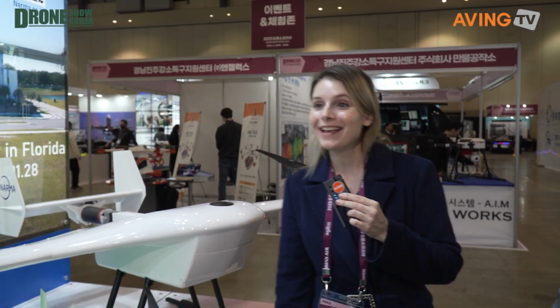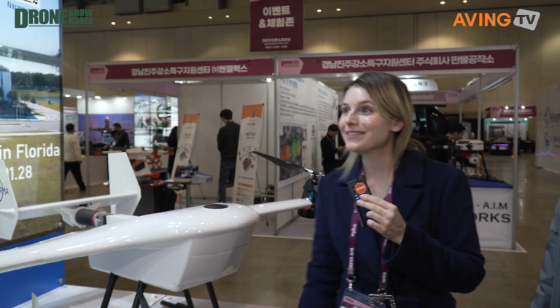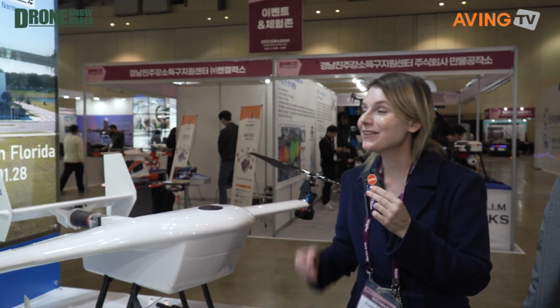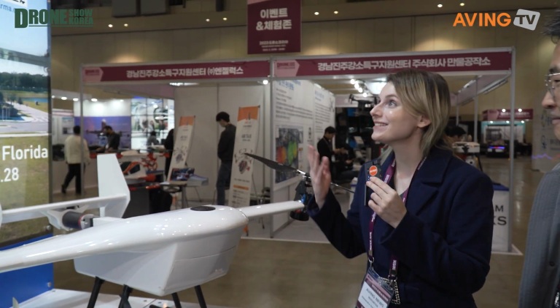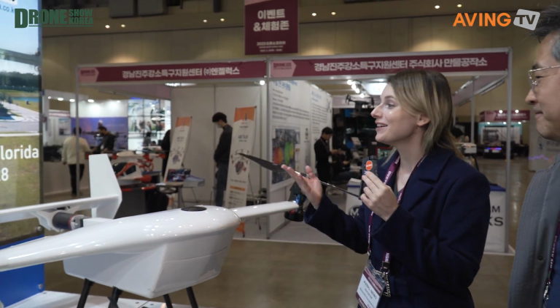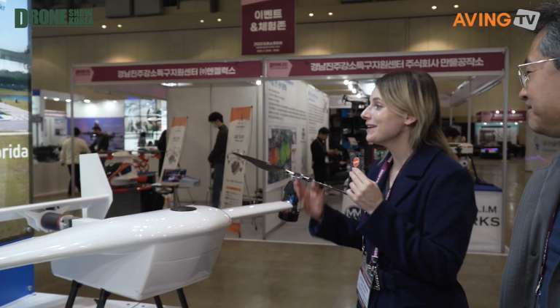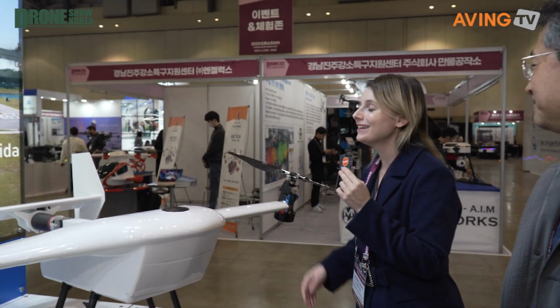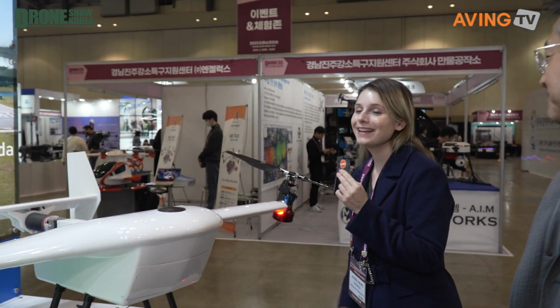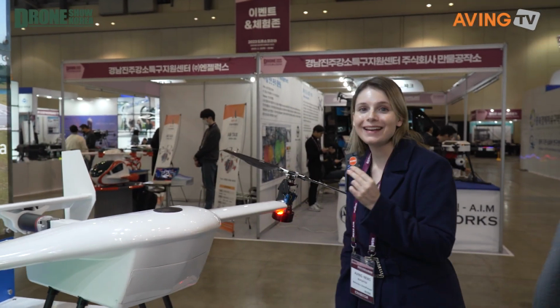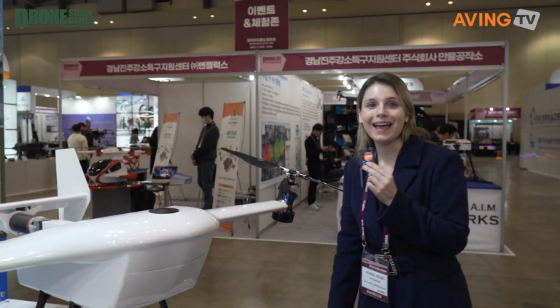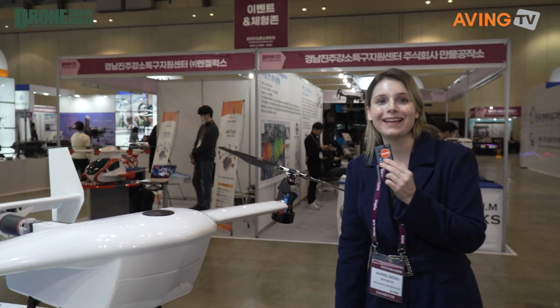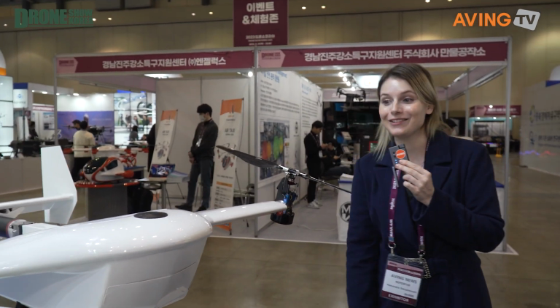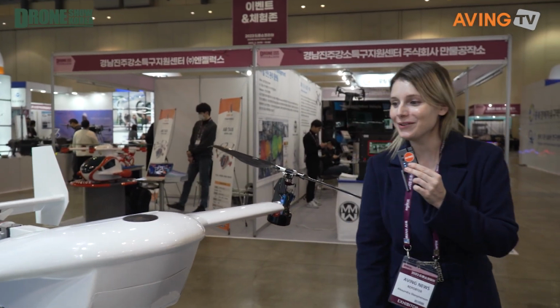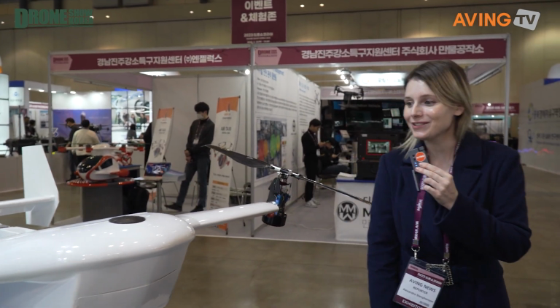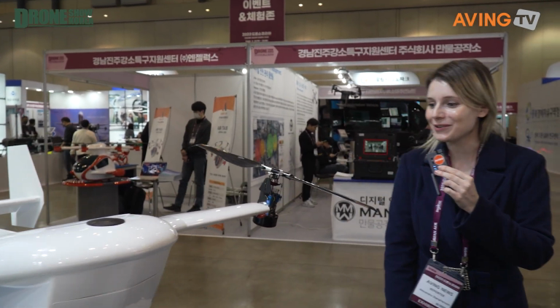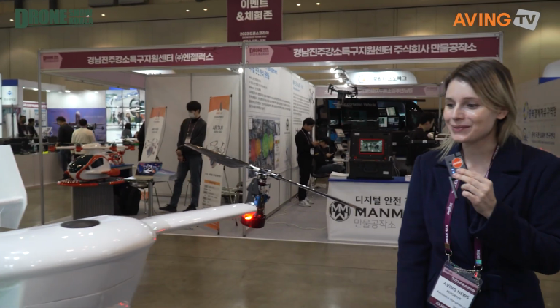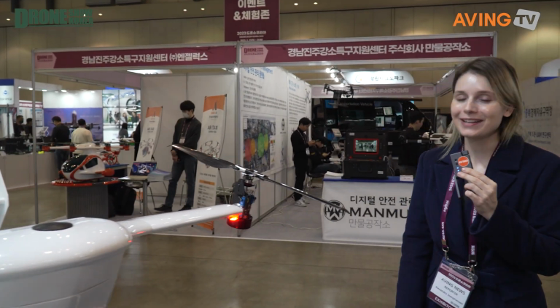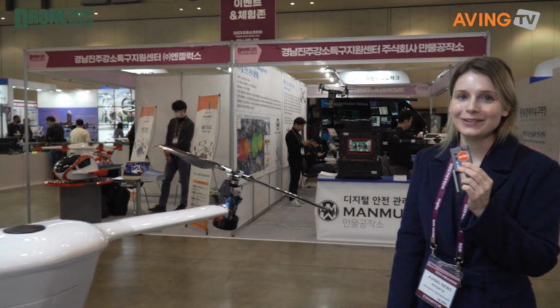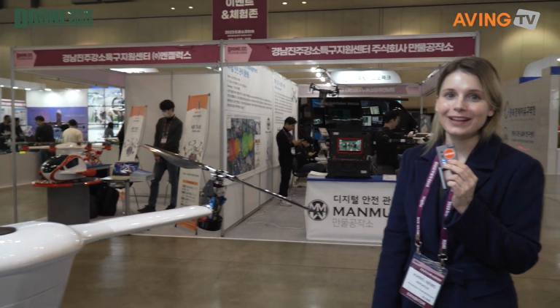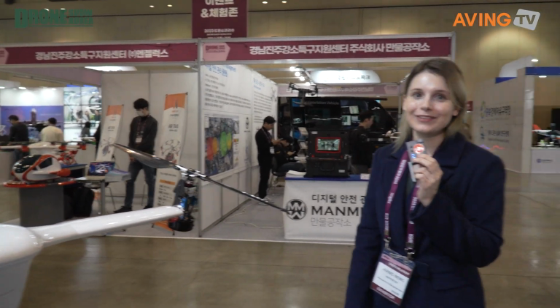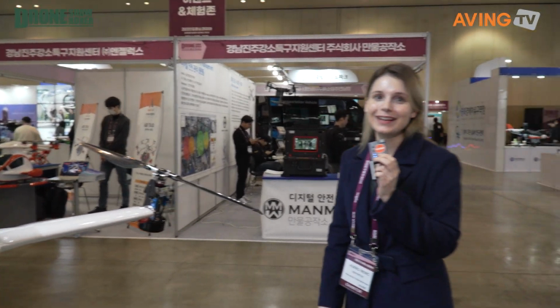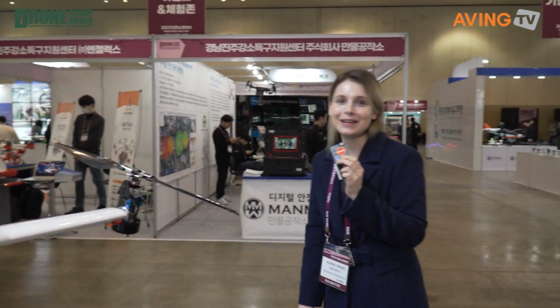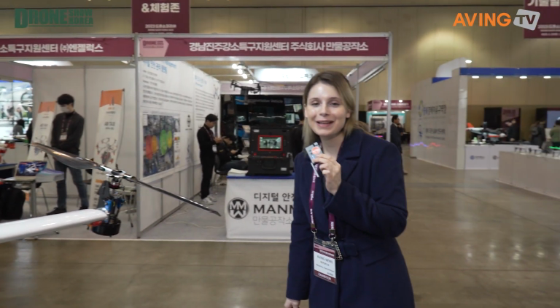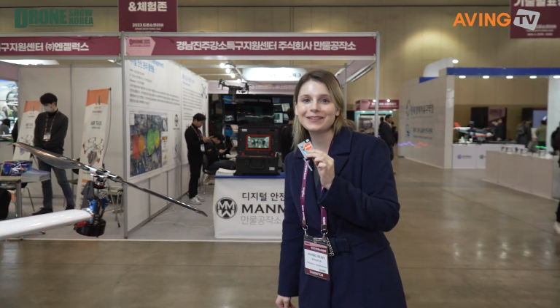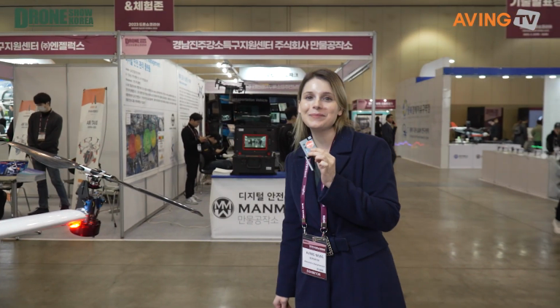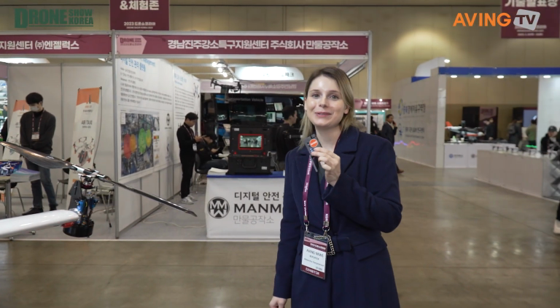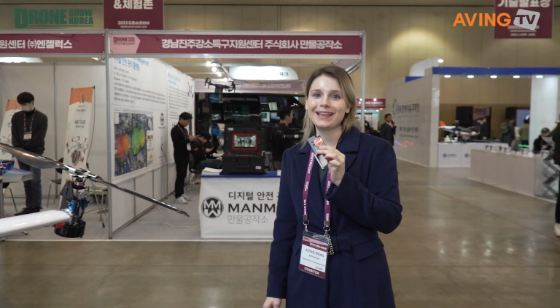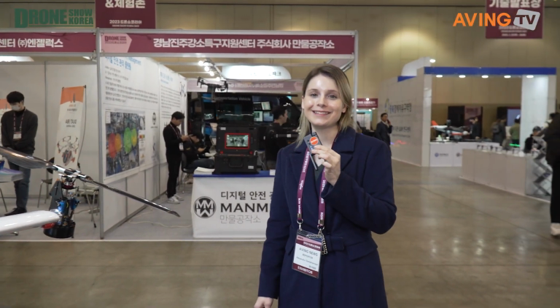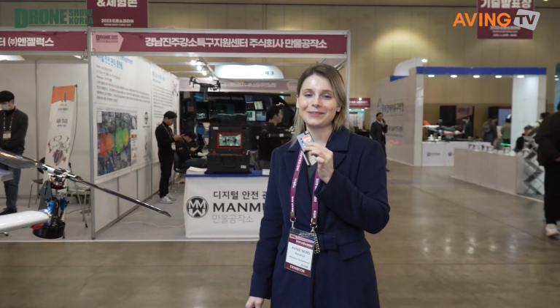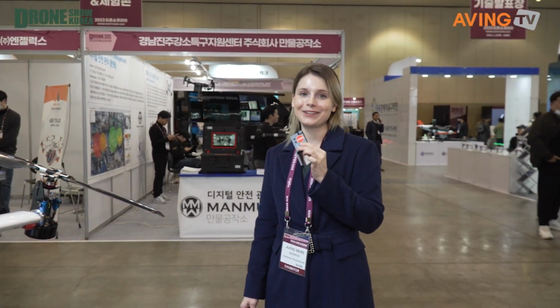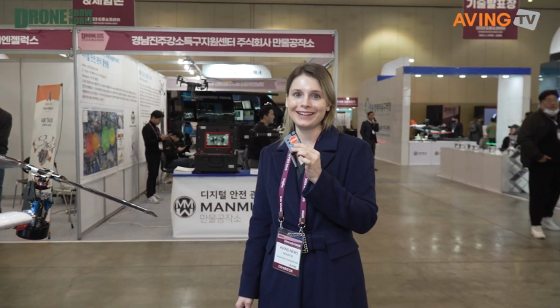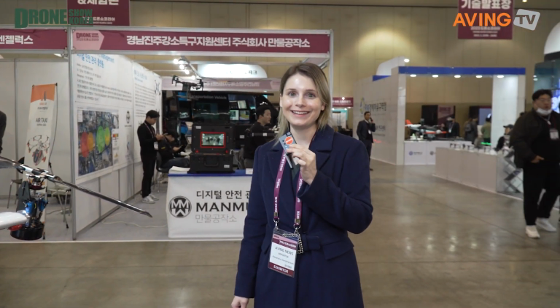That was Narma here again at Drone Show 2023 in BEXCO, Busan, South Korea.